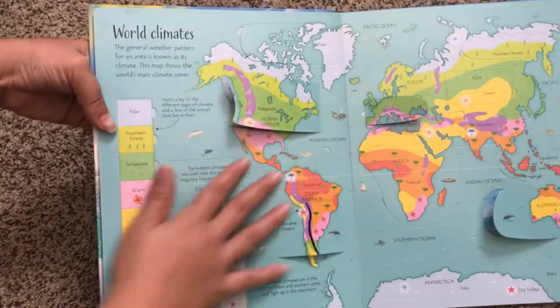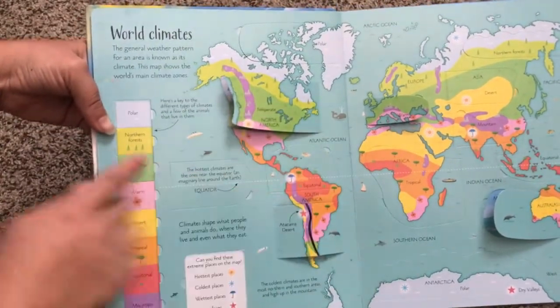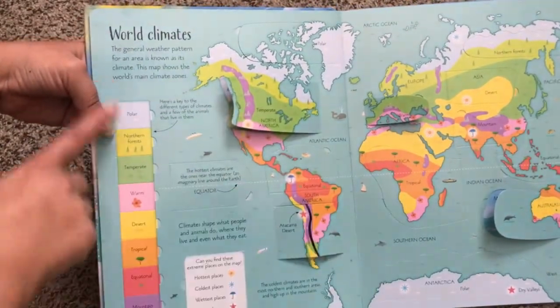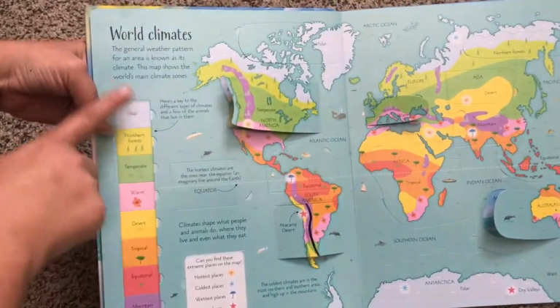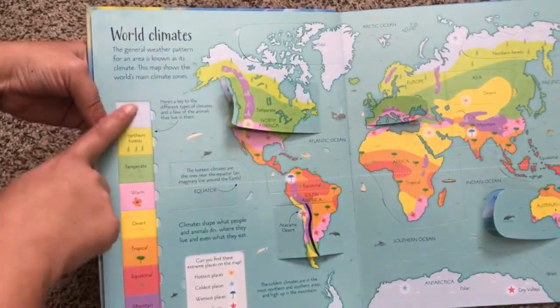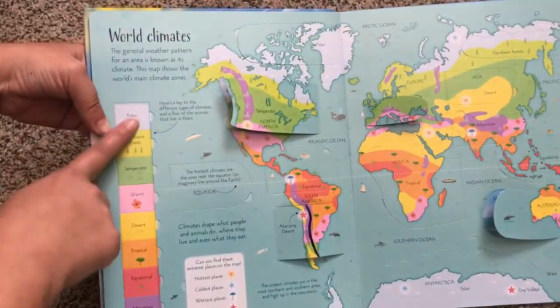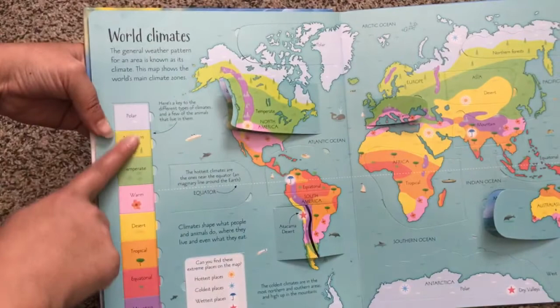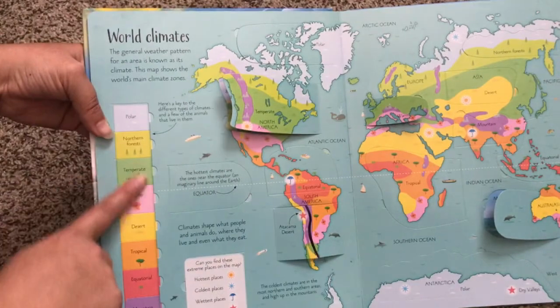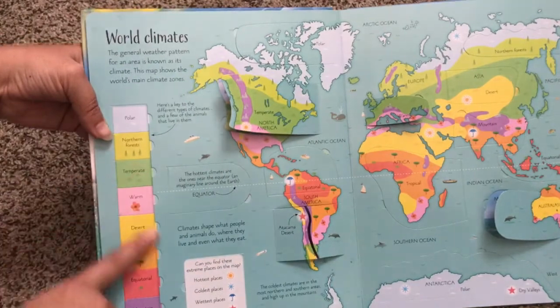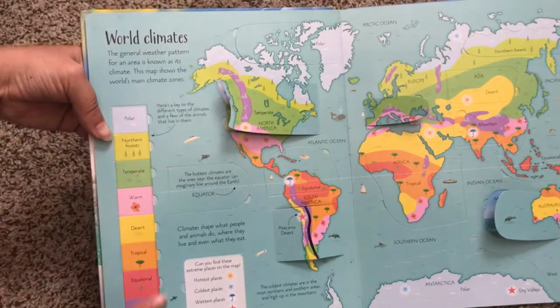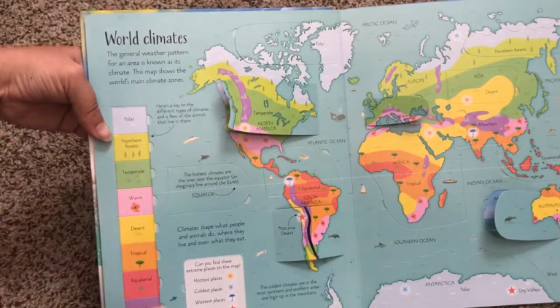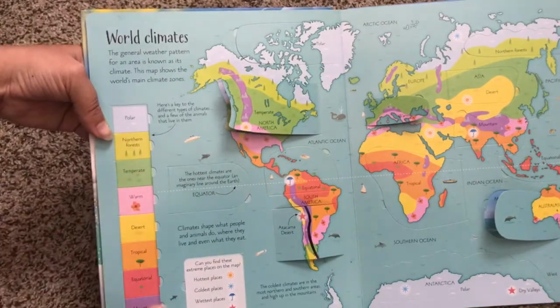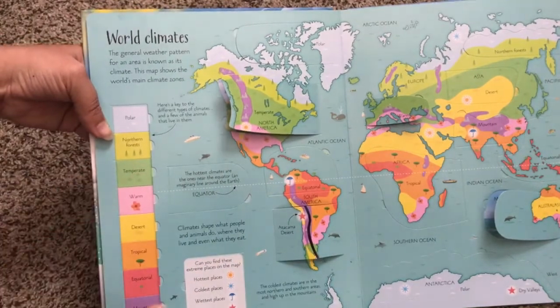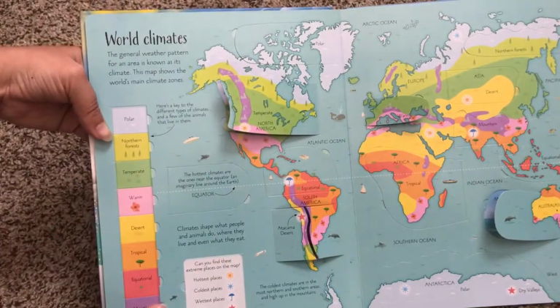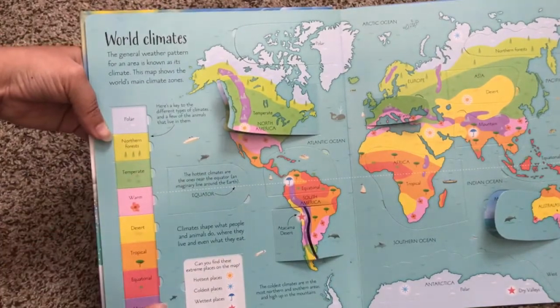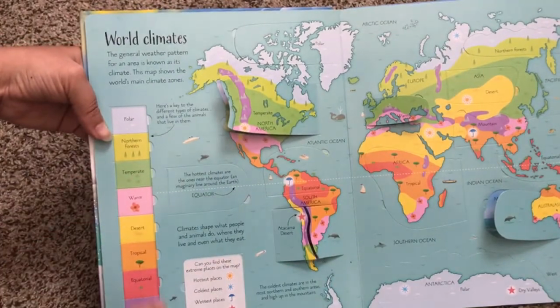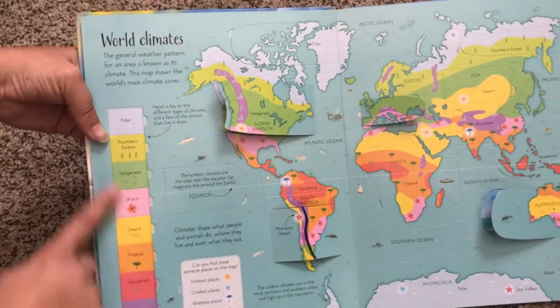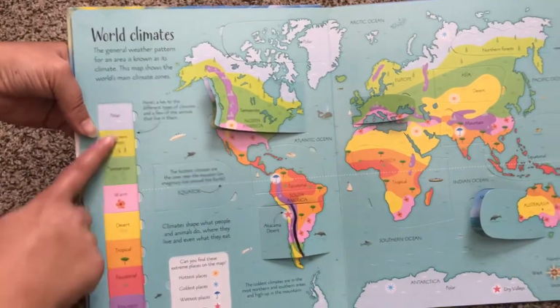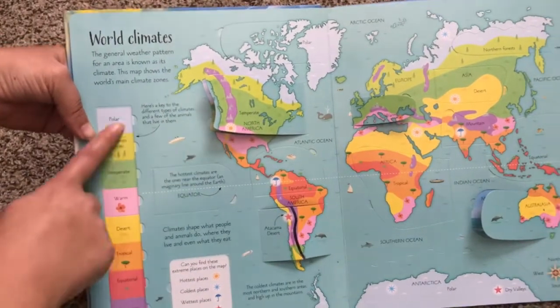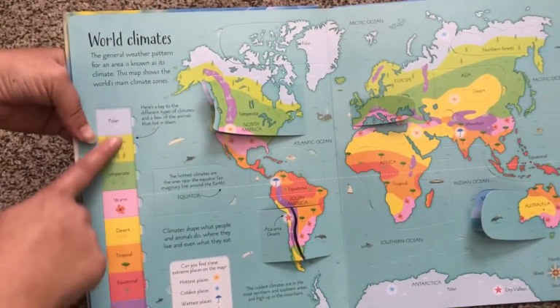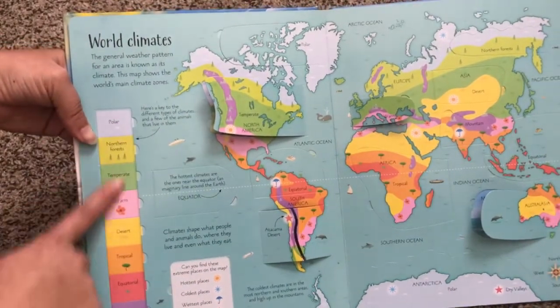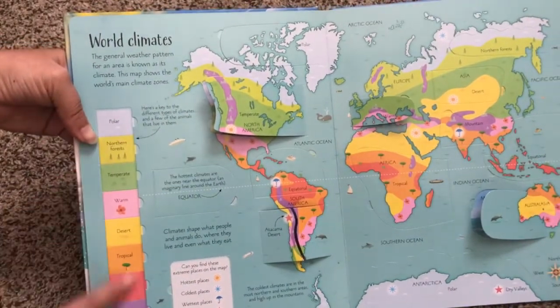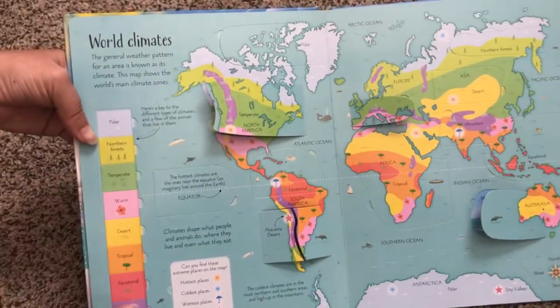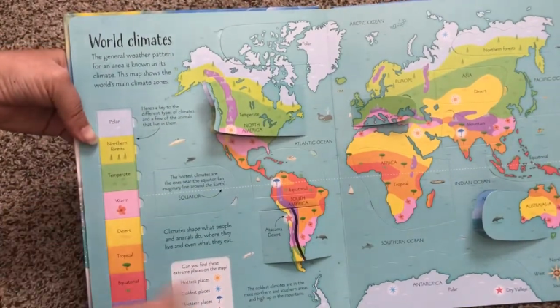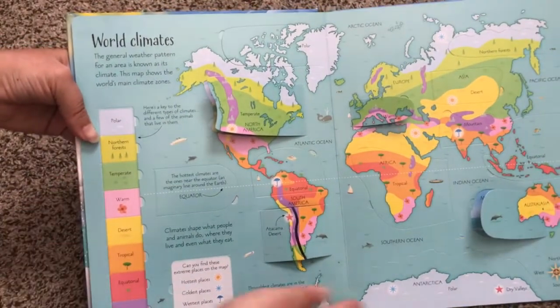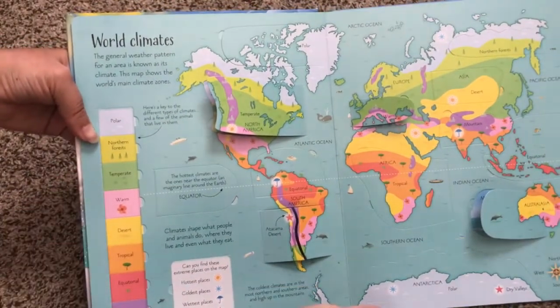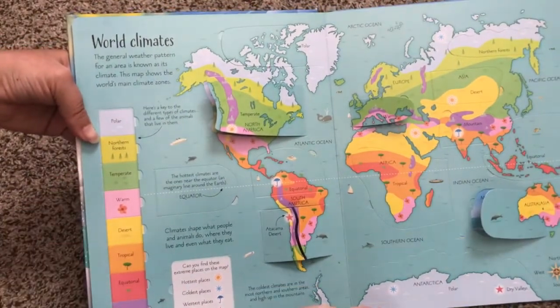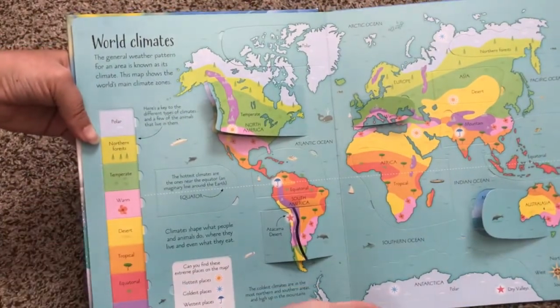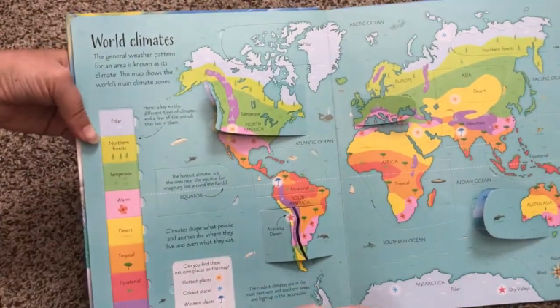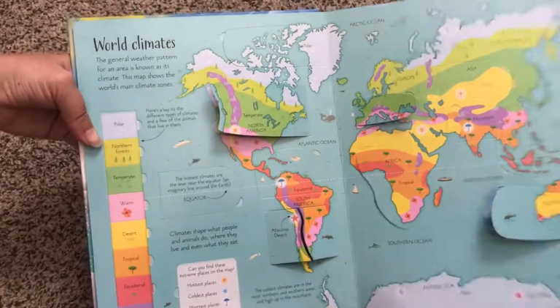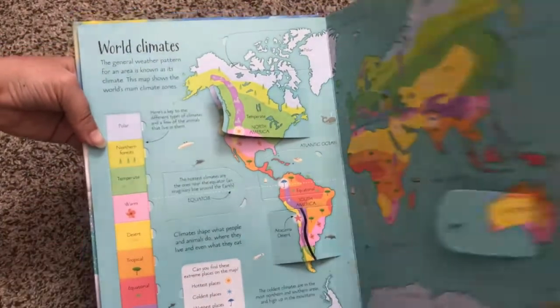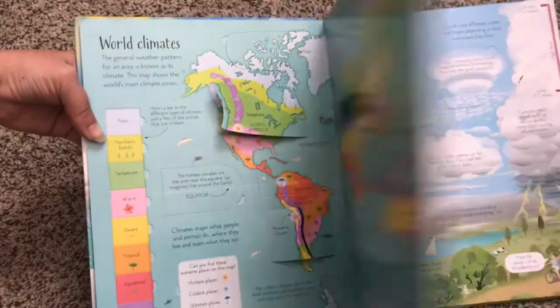And here it has the different types of climates. All of these you can open — they're all lift the flap.